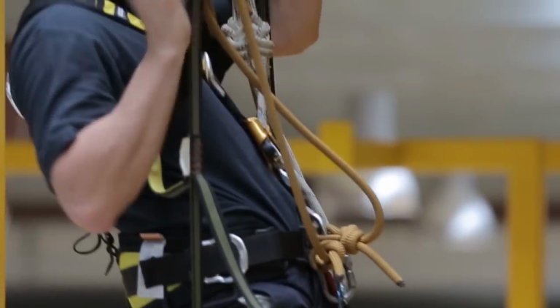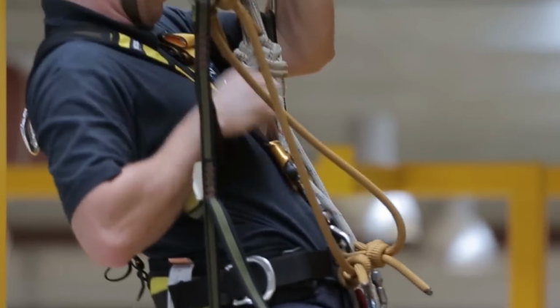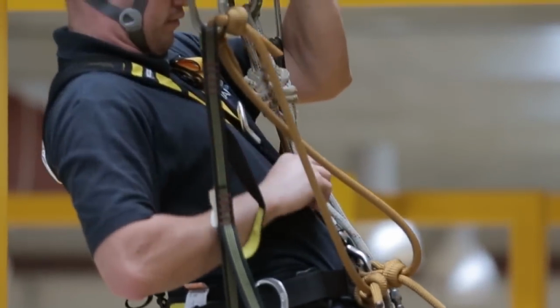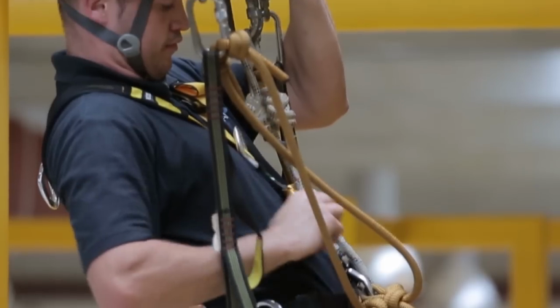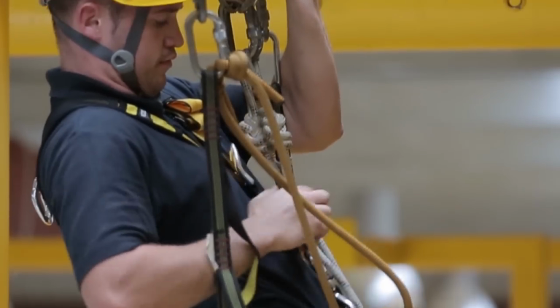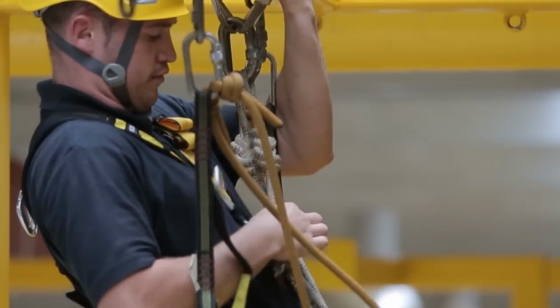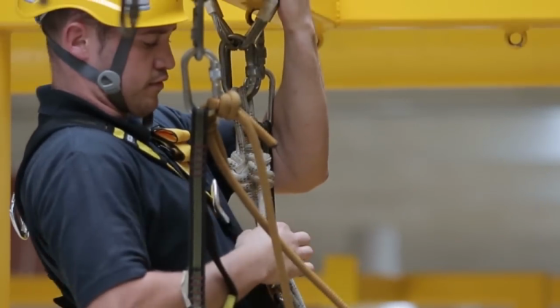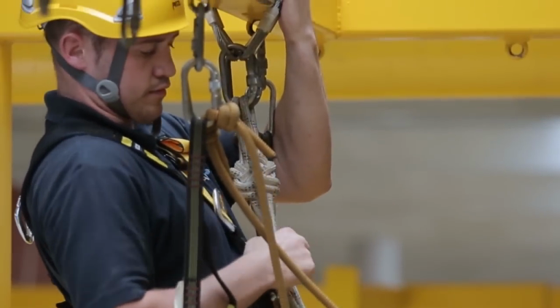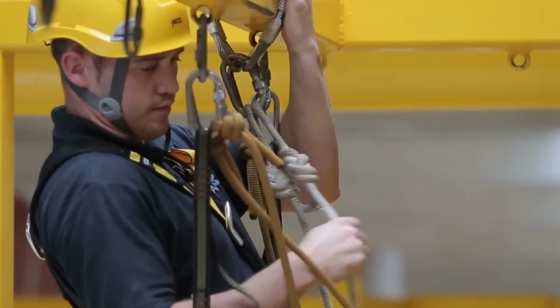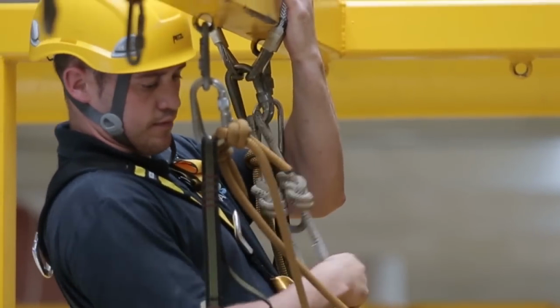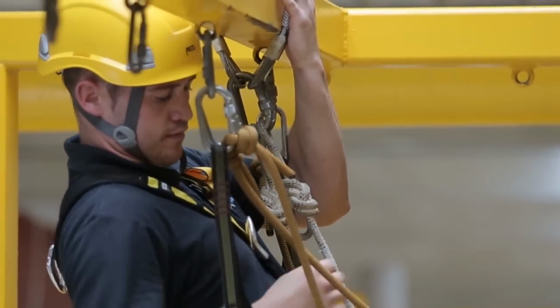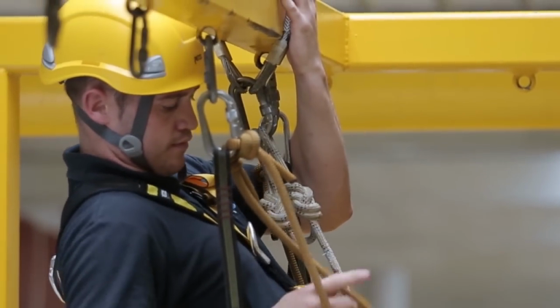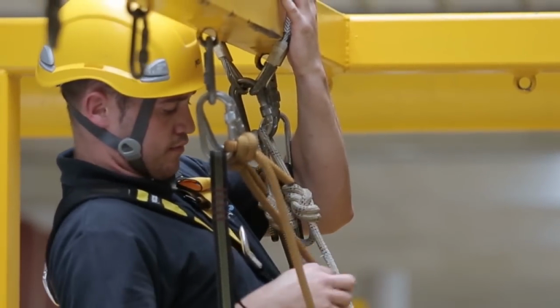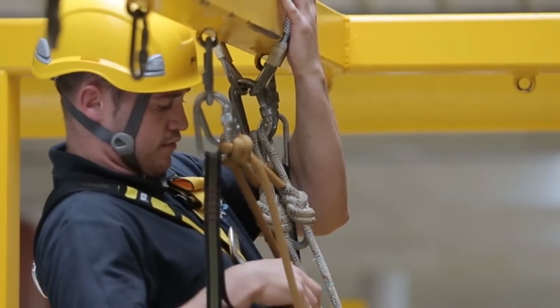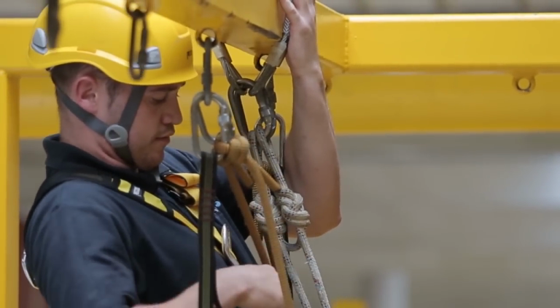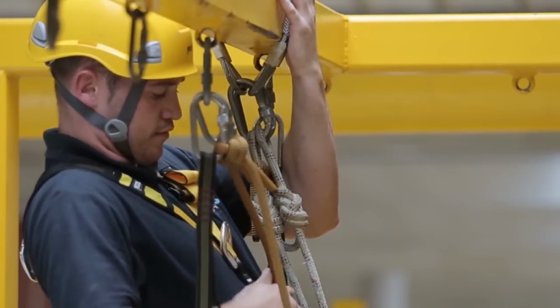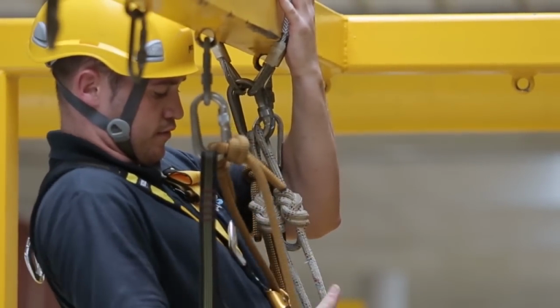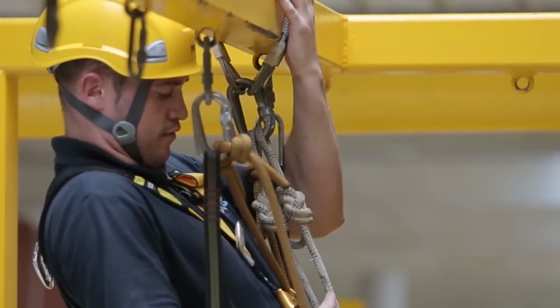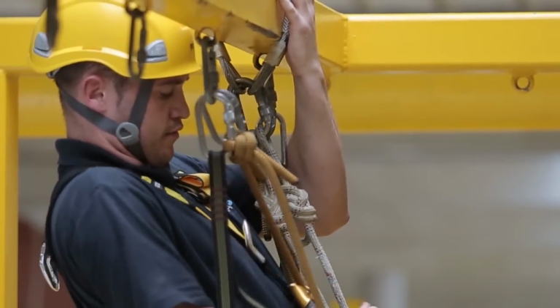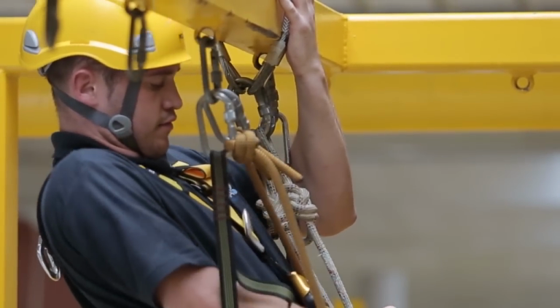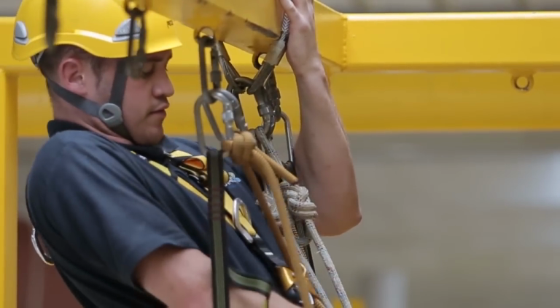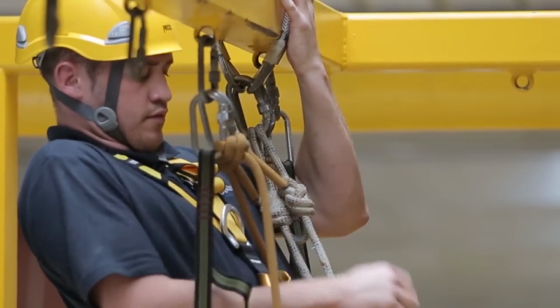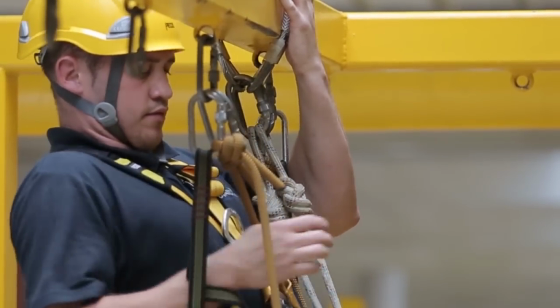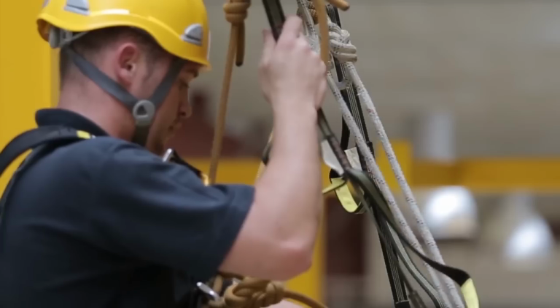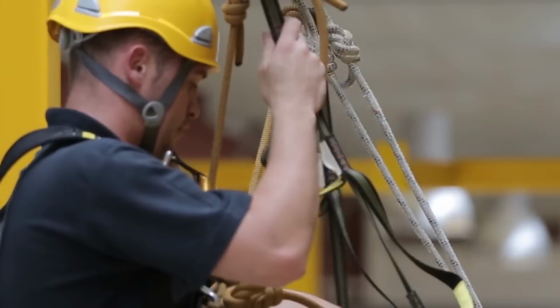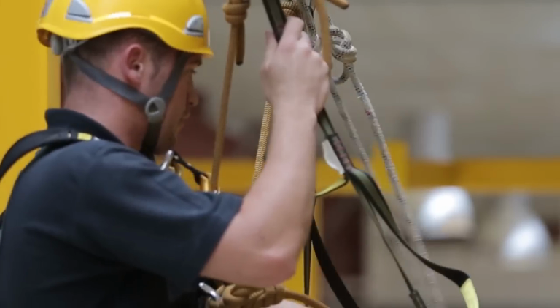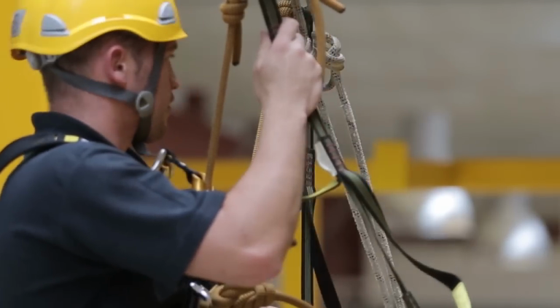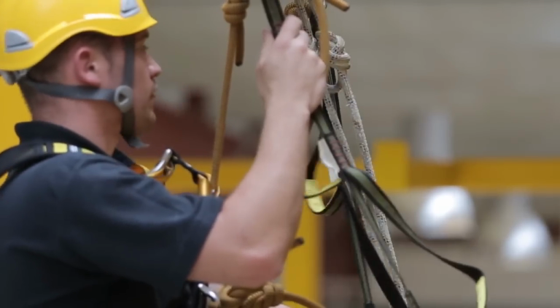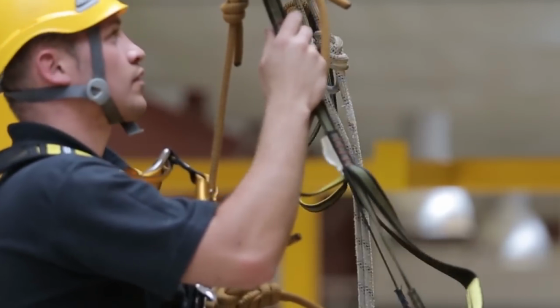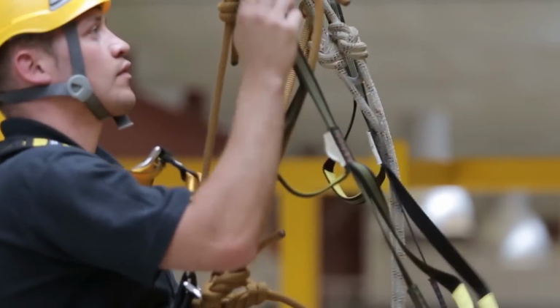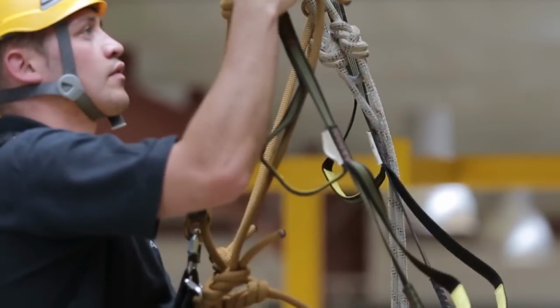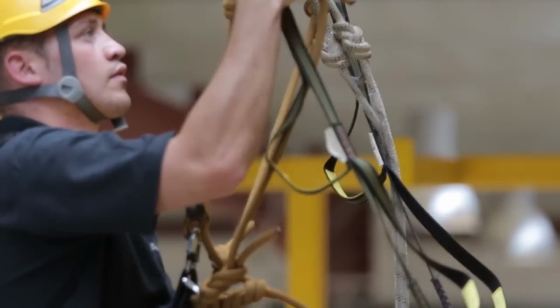Stand up in etriers and remove ascender from working line and reattach it to the last cow's tail you just connected to the second anchor point.